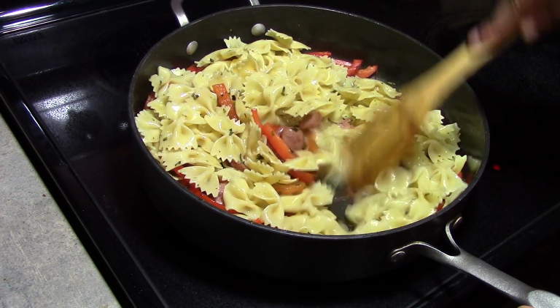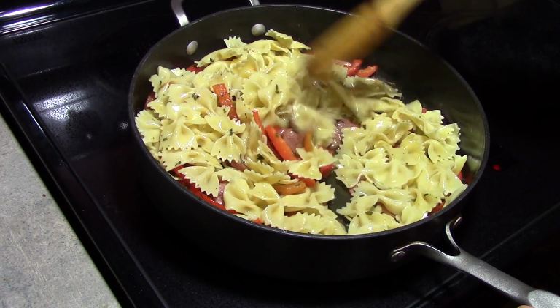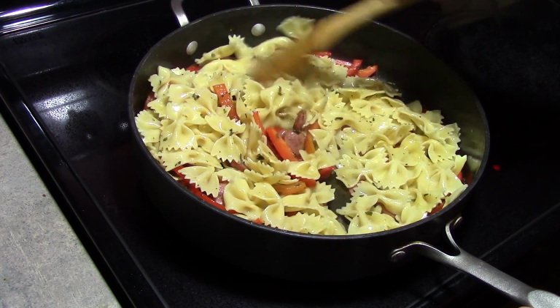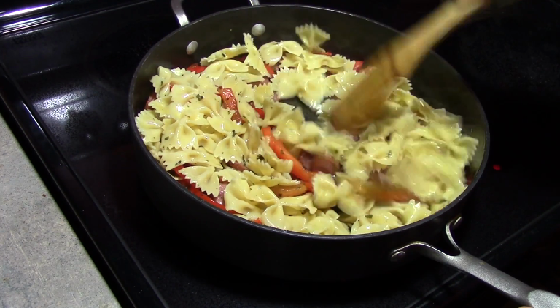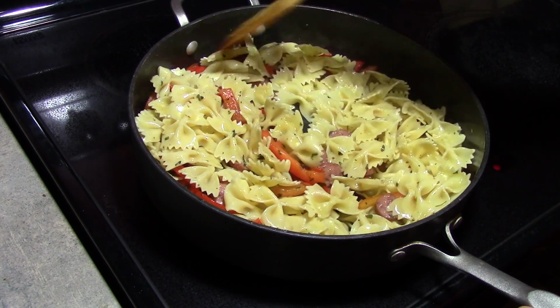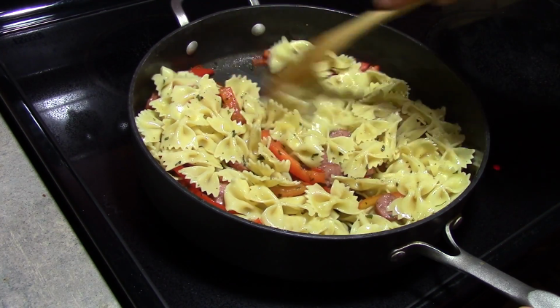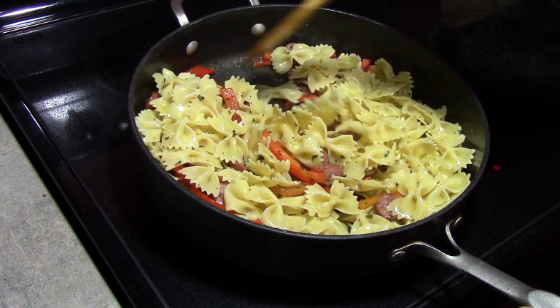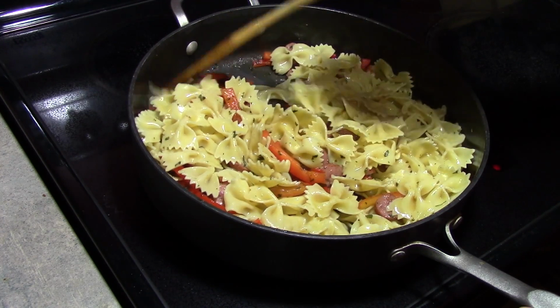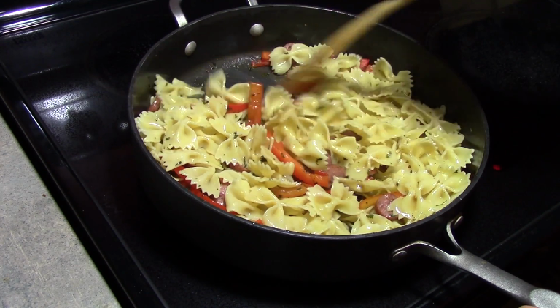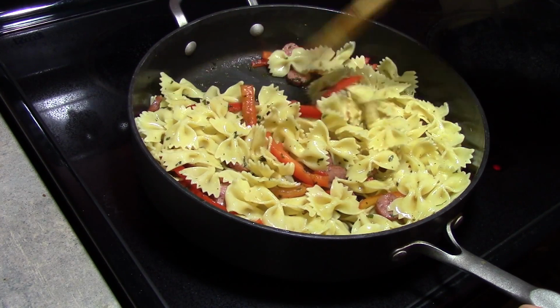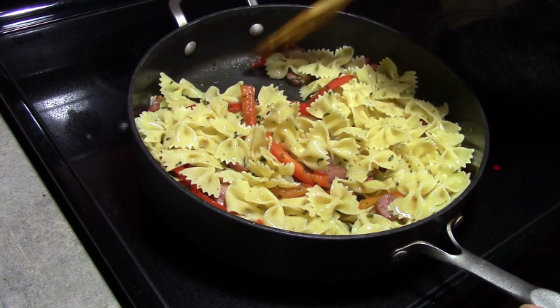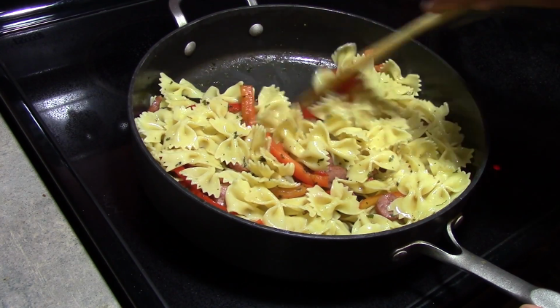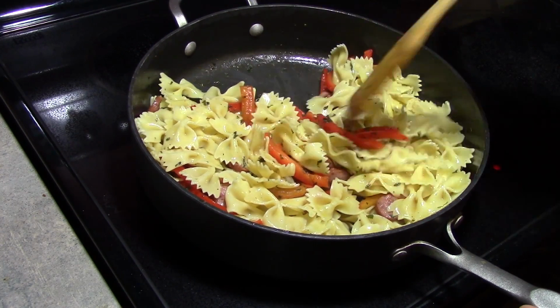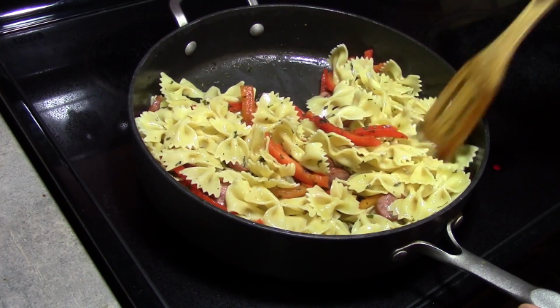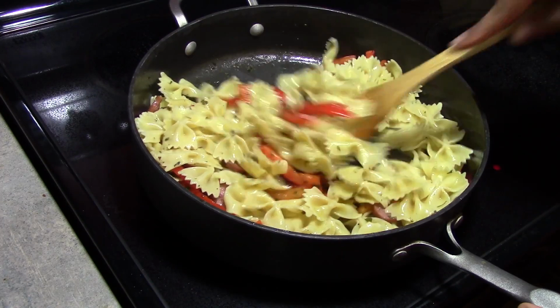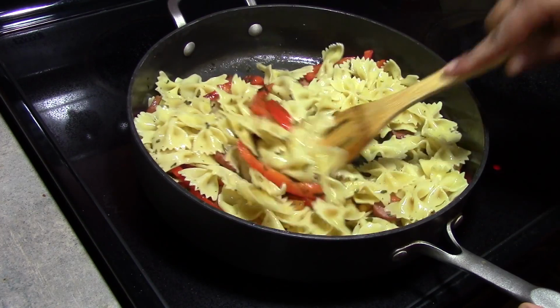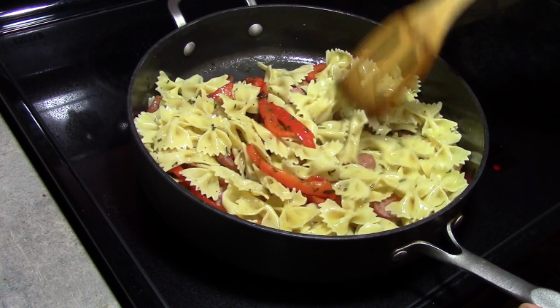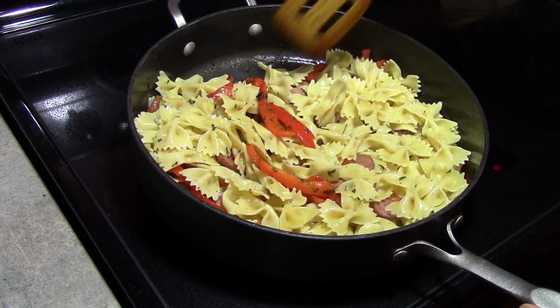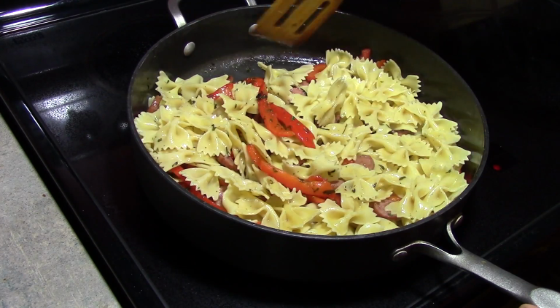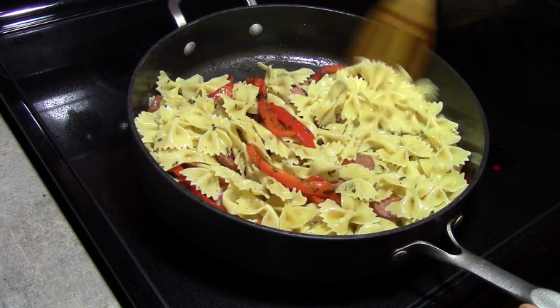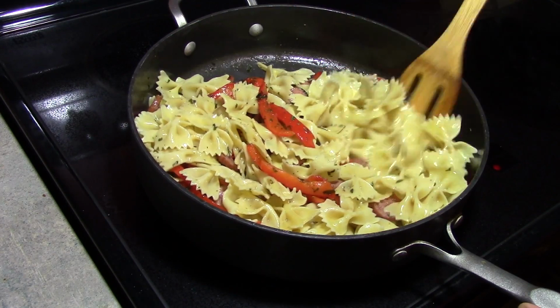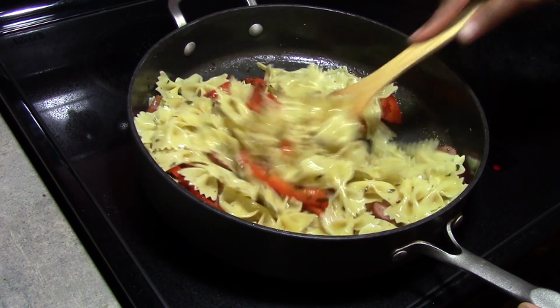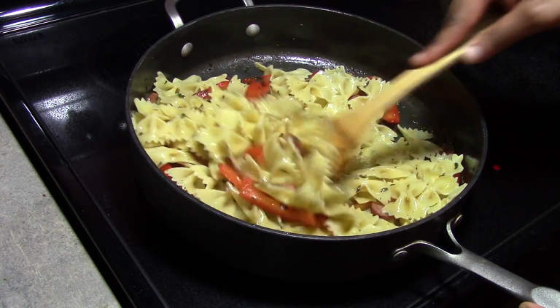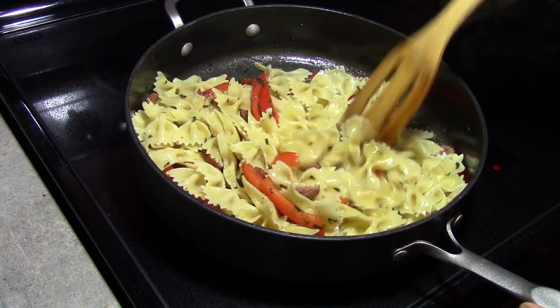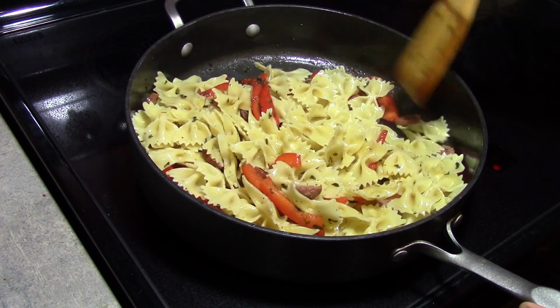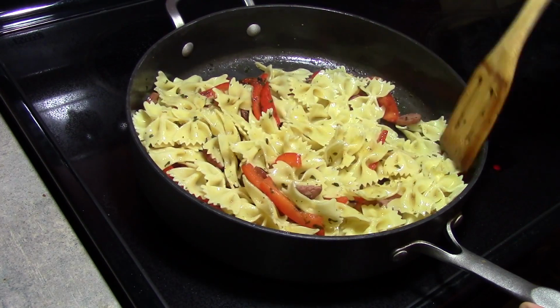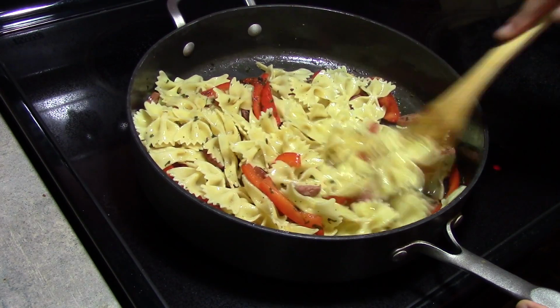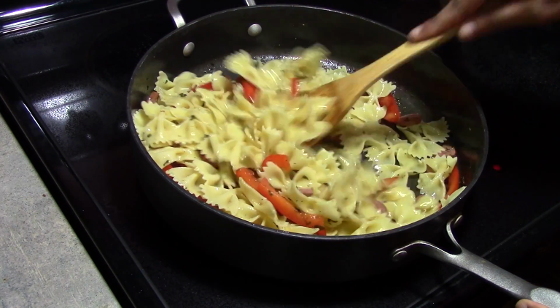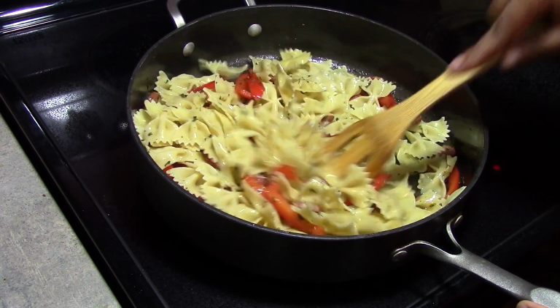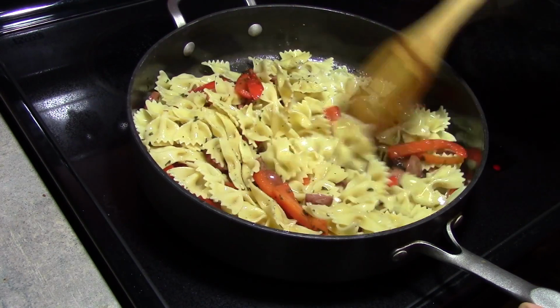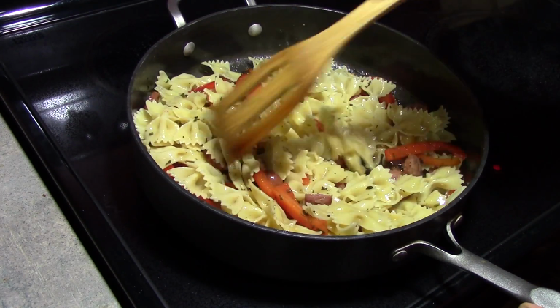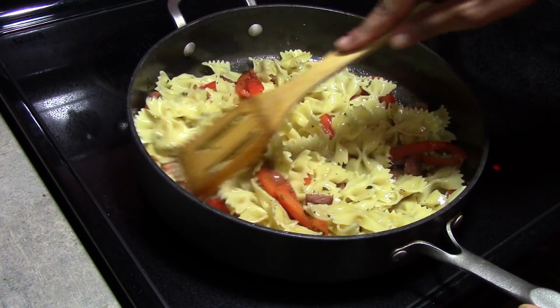And then I am just going to let this simmer on low heat for about 5 minutes. And I know this sounds too simple, but that is all that there is to it. We will be prepared to serve.